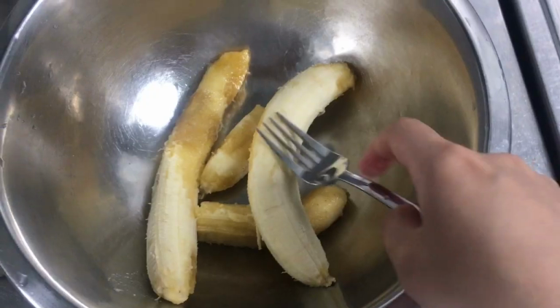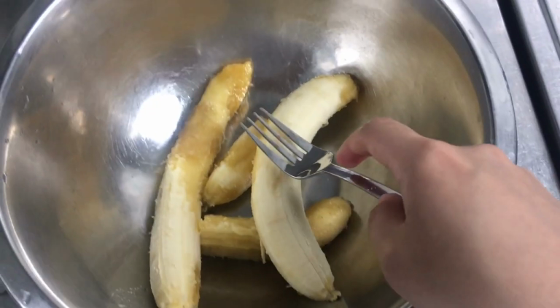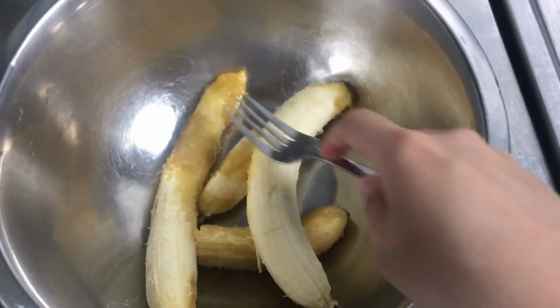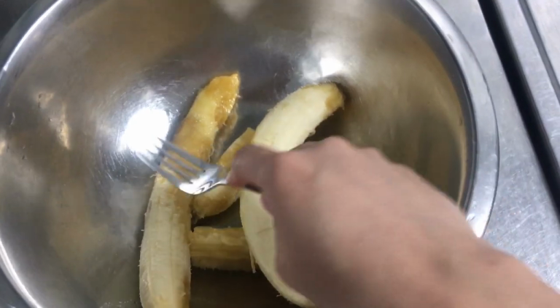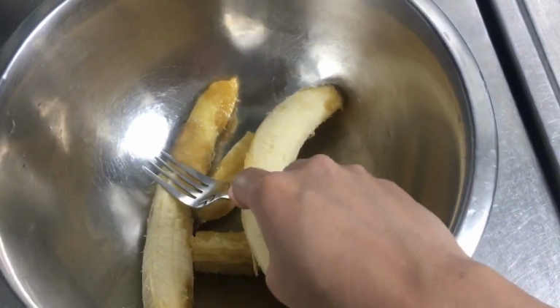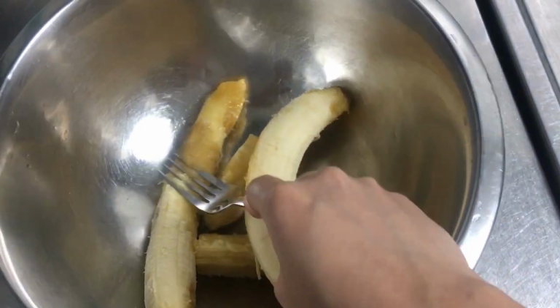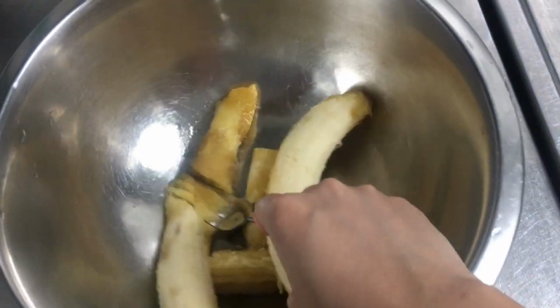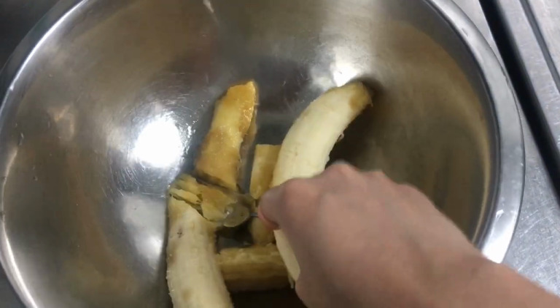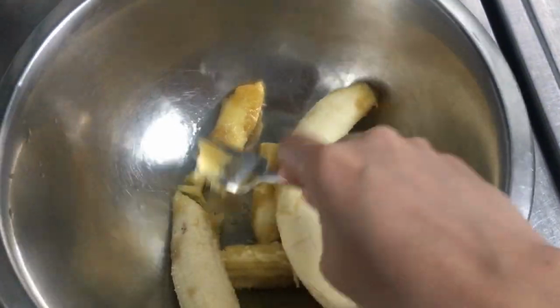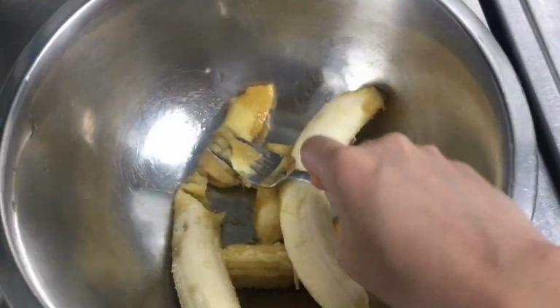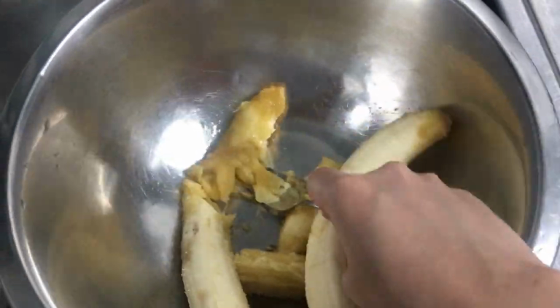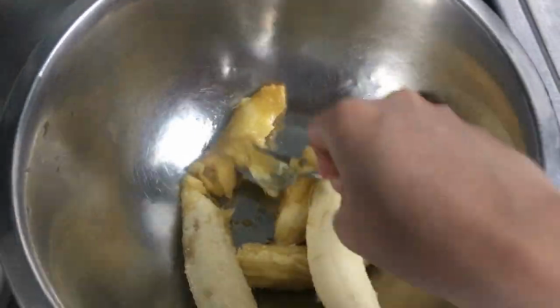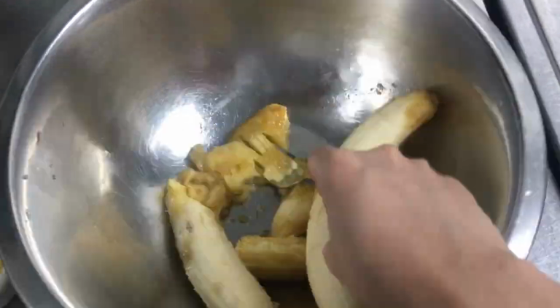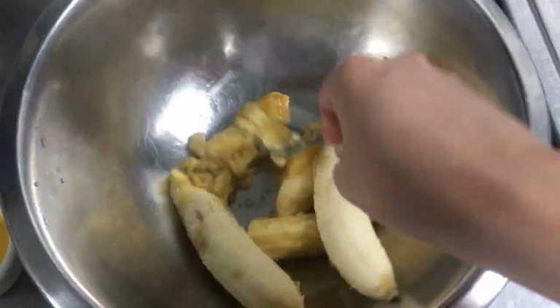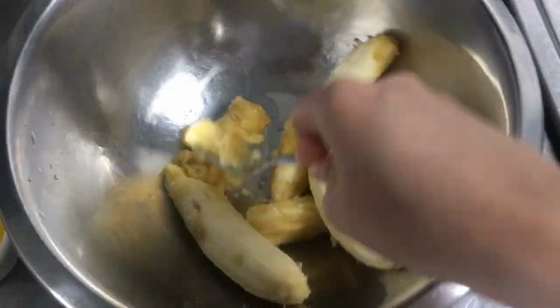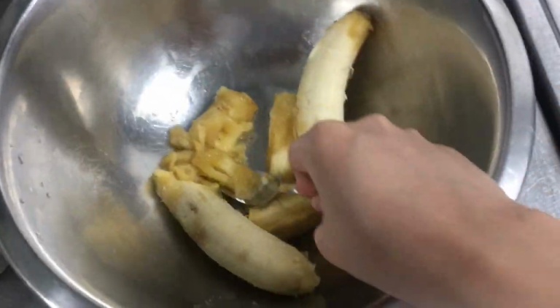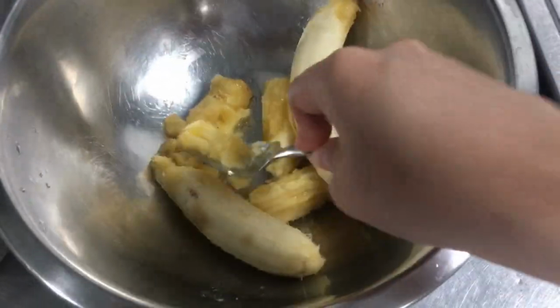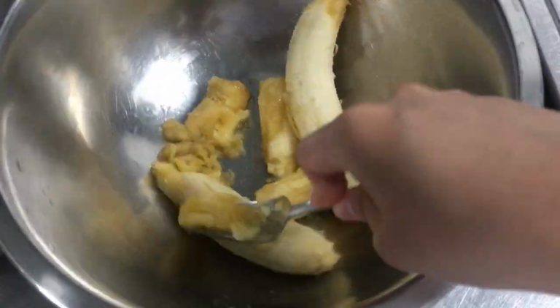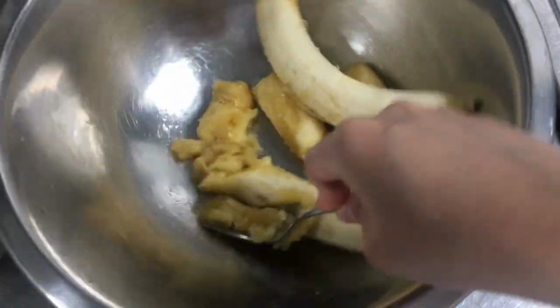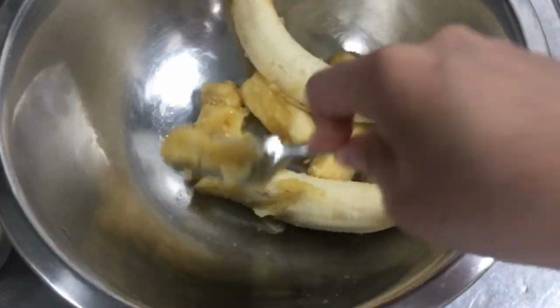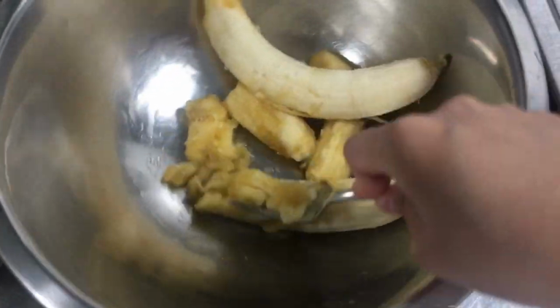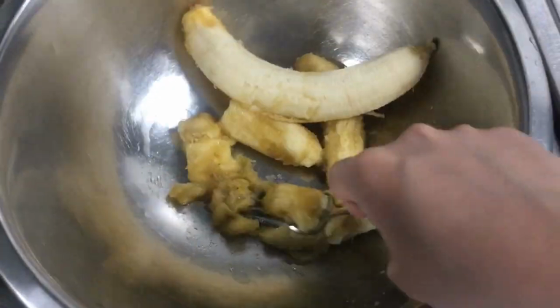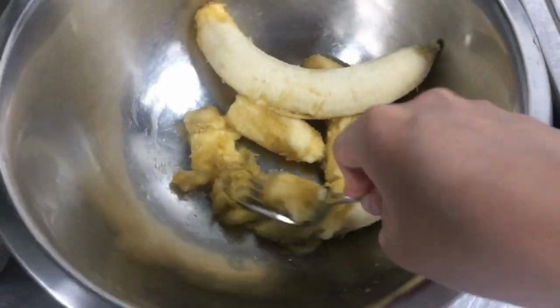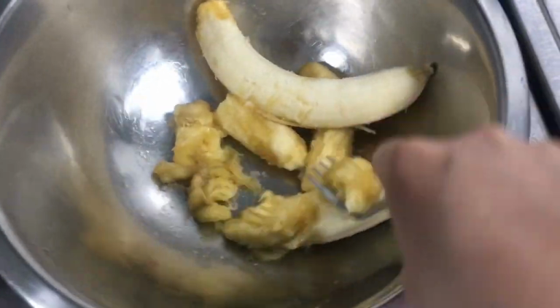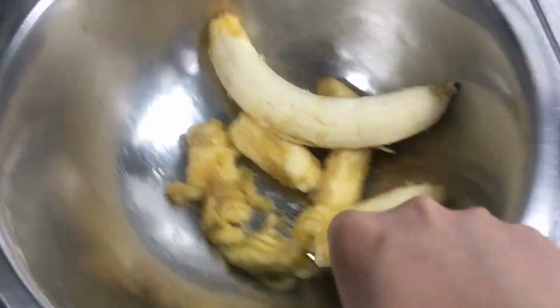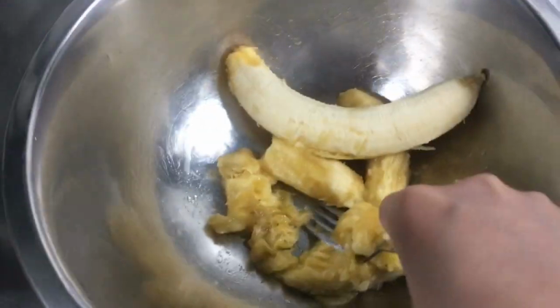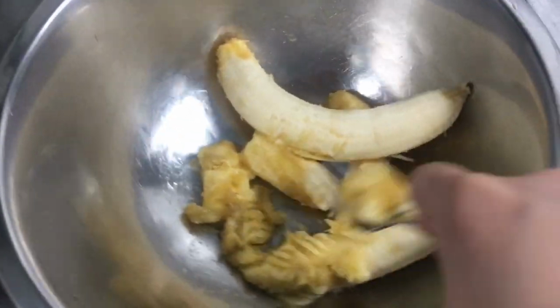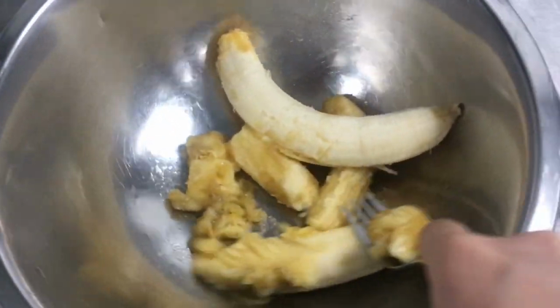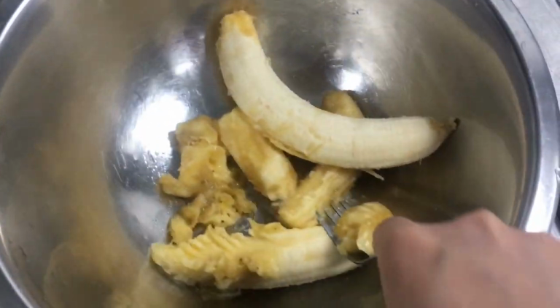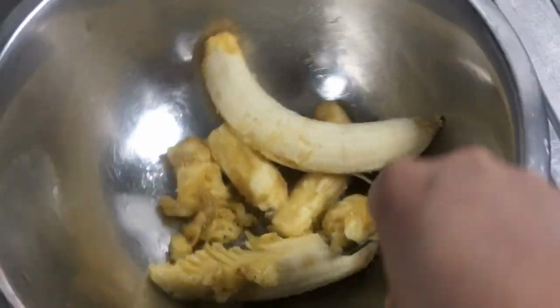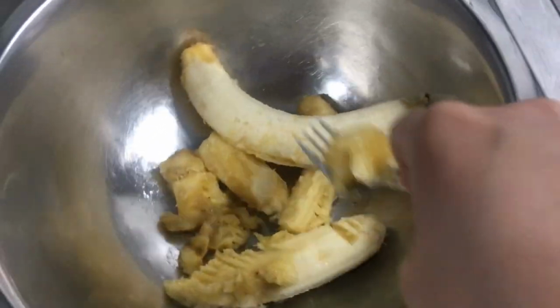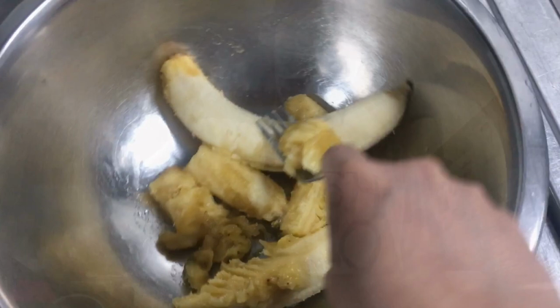First, we need to mash the bananas. The bananas should be spotty or brown for a sweeter flavor.